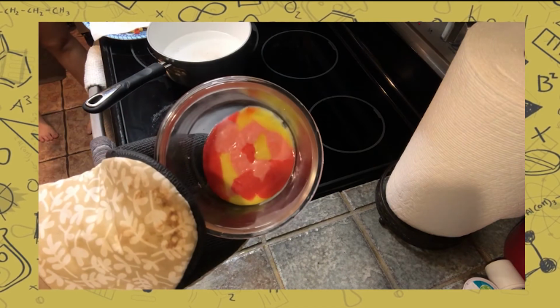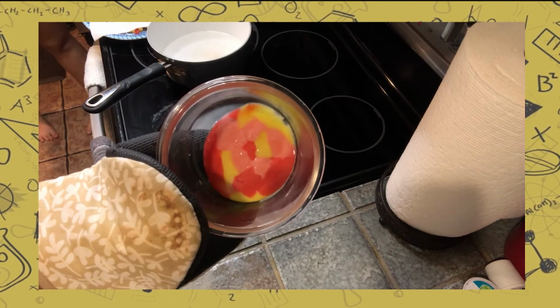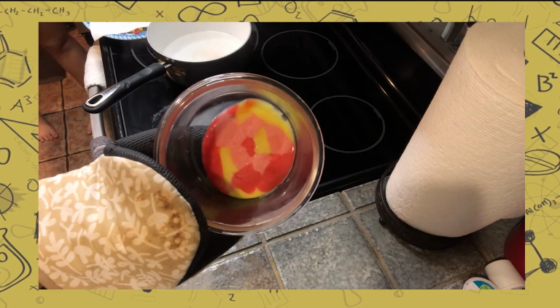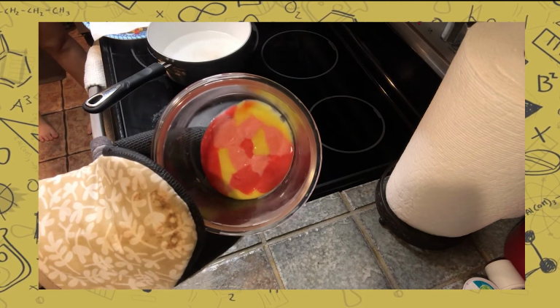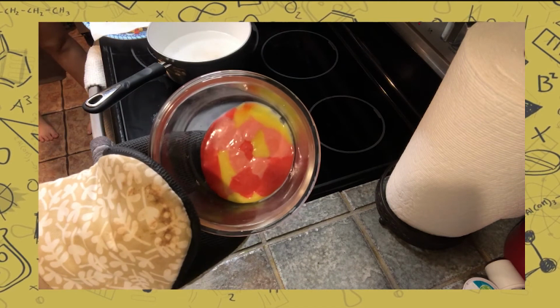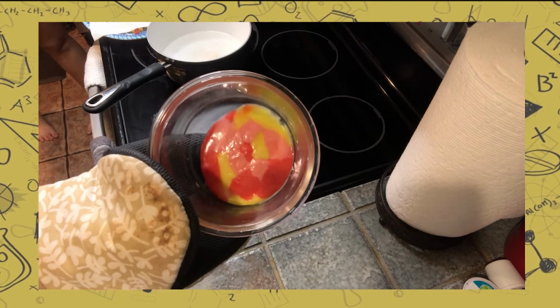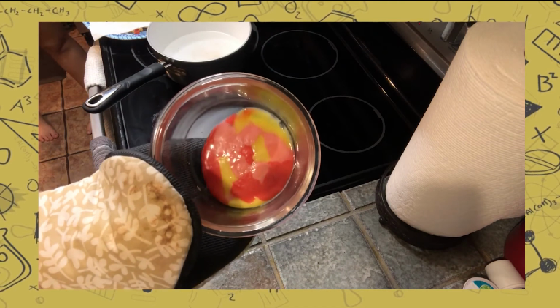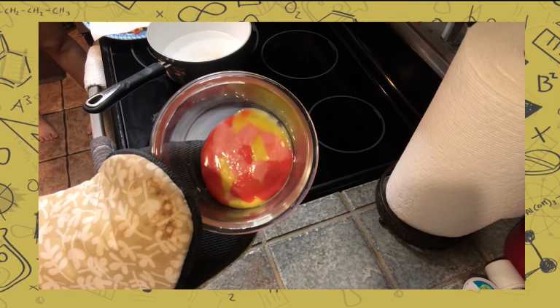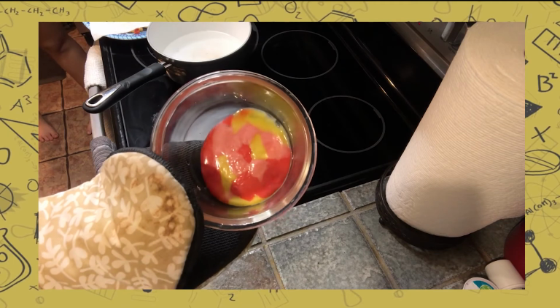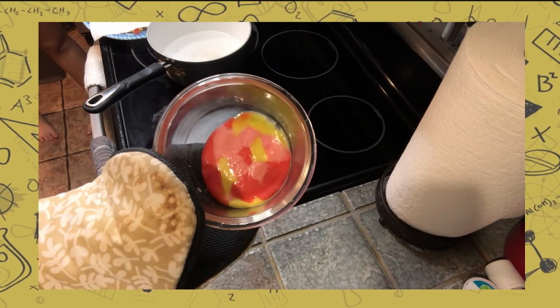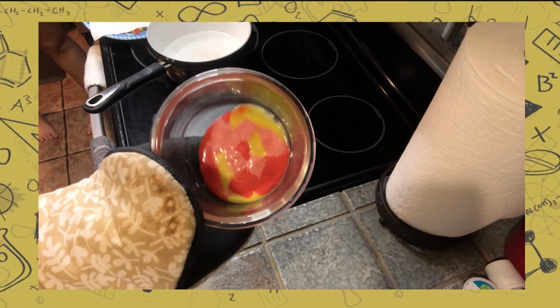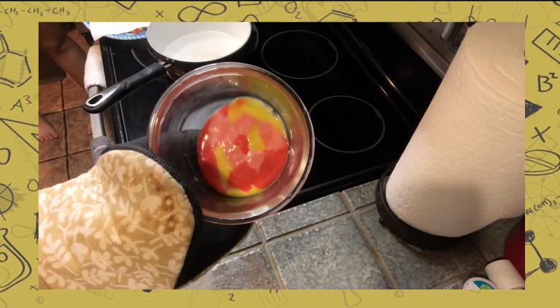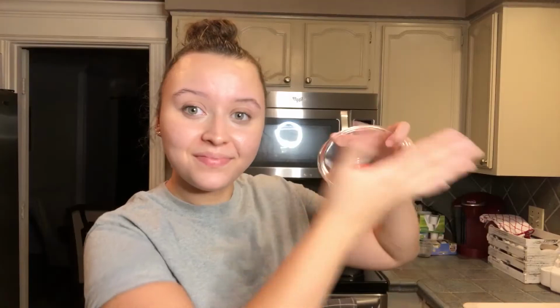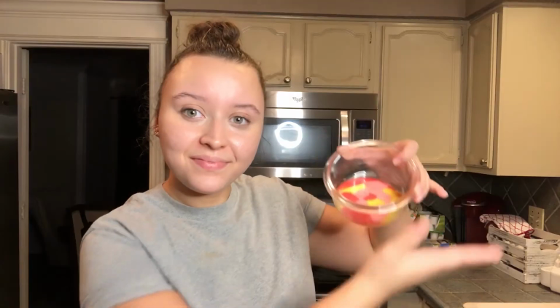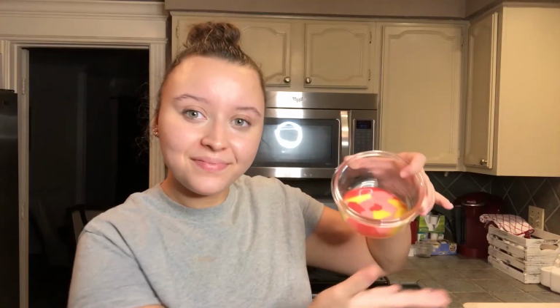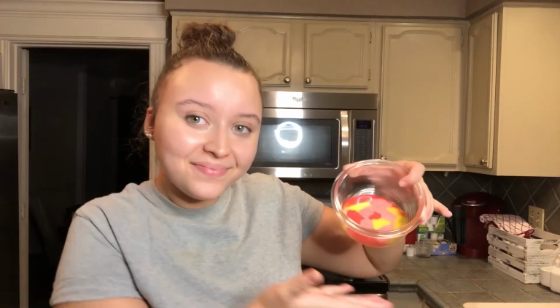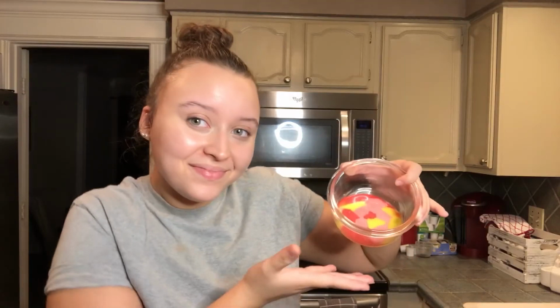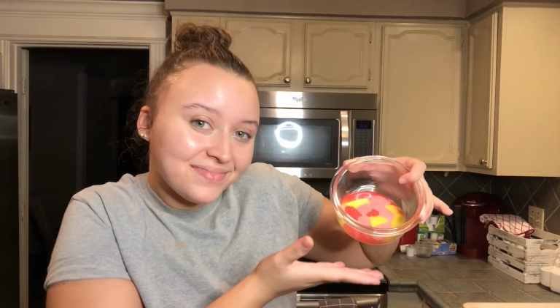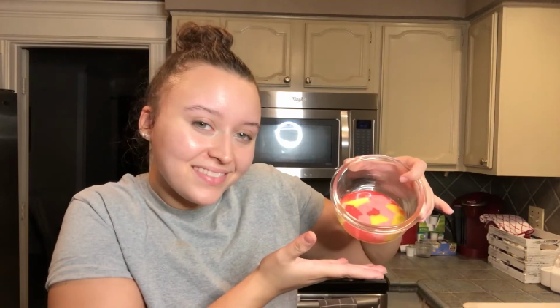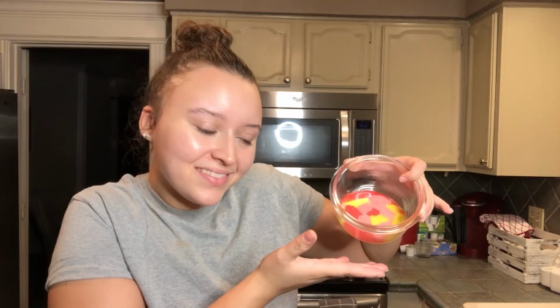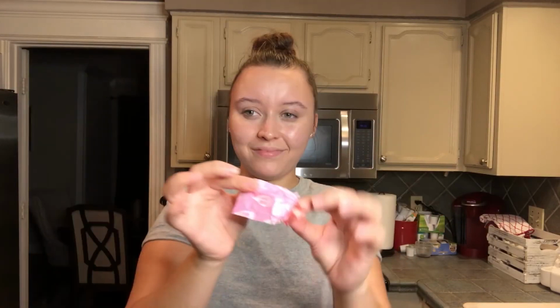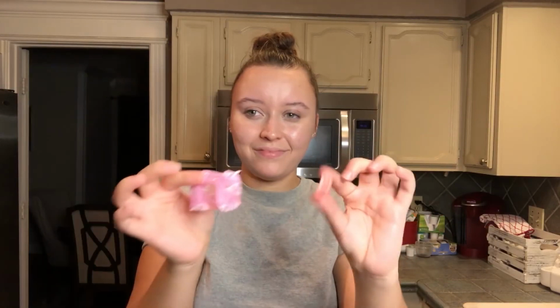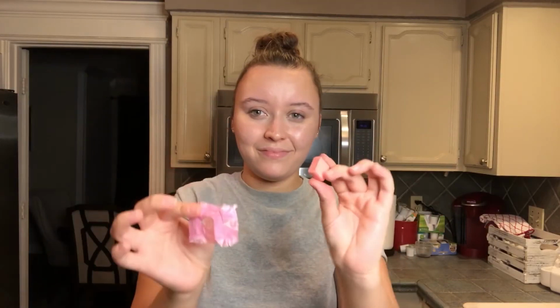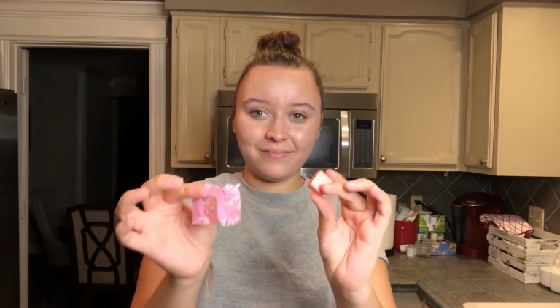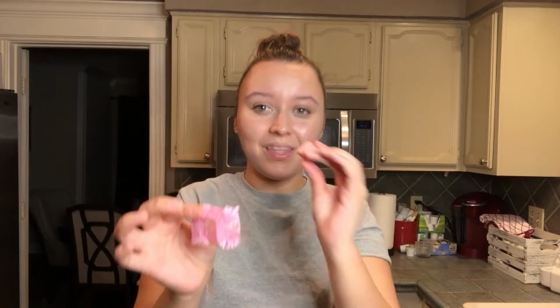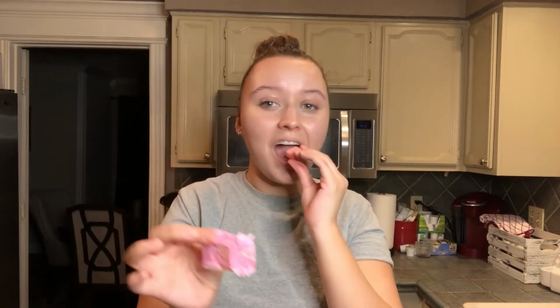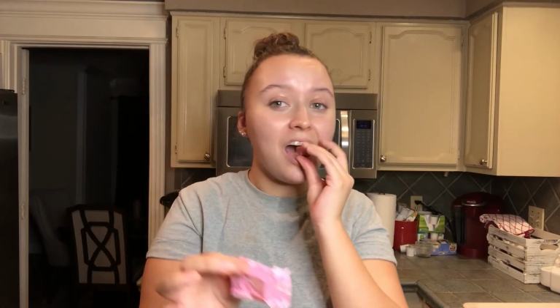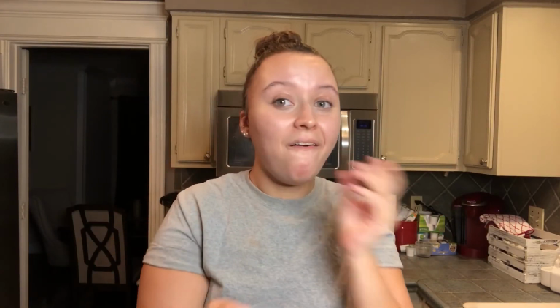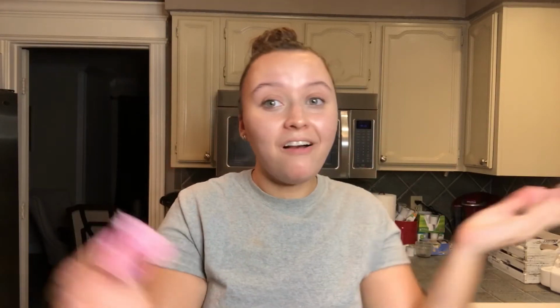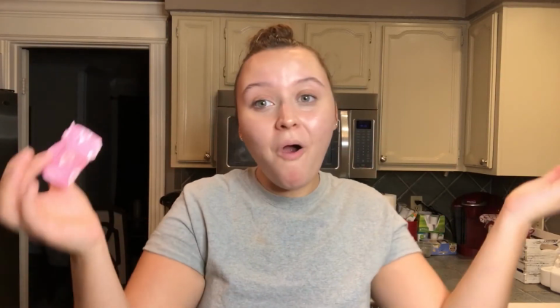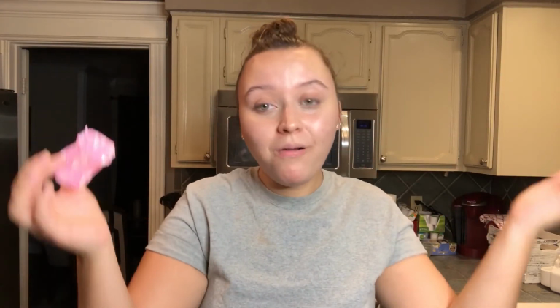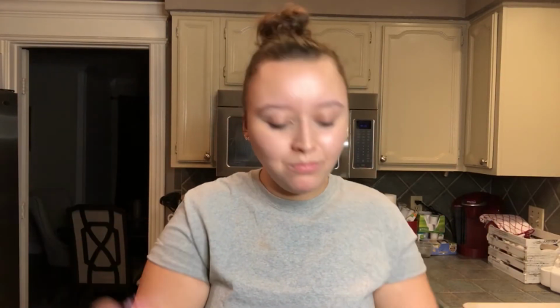Once the starburst hardens, you finally have your igneous rock. This experiment was so fun and delicious — I hope you enjoyed it!